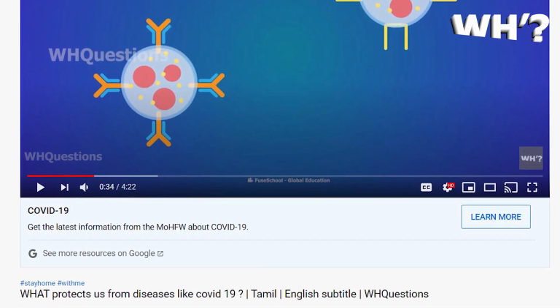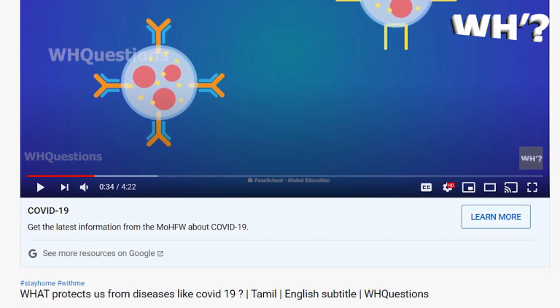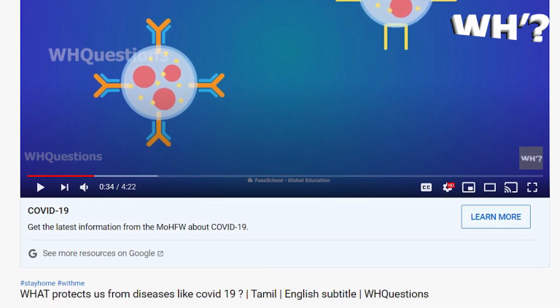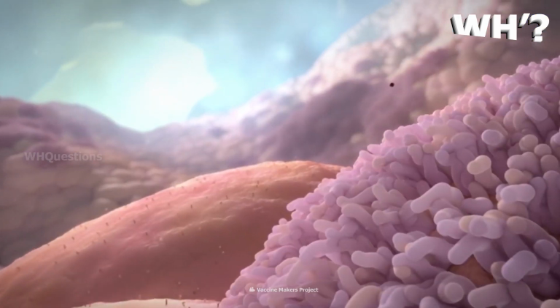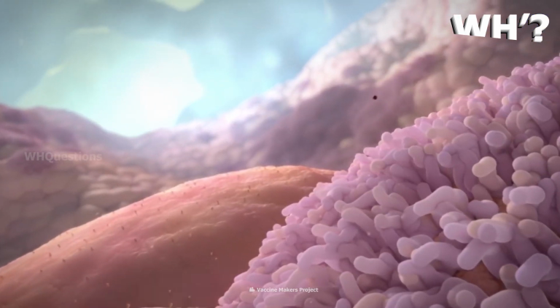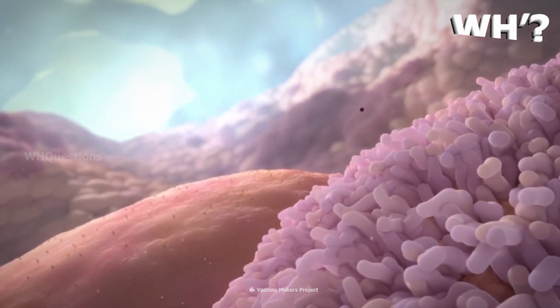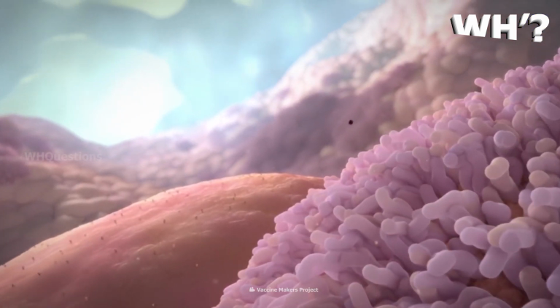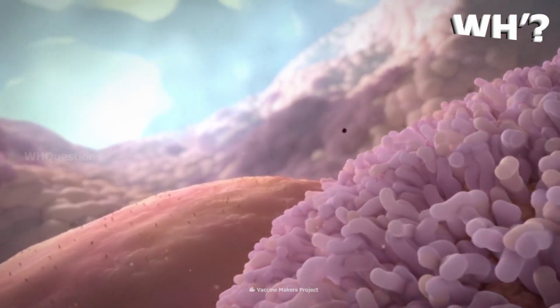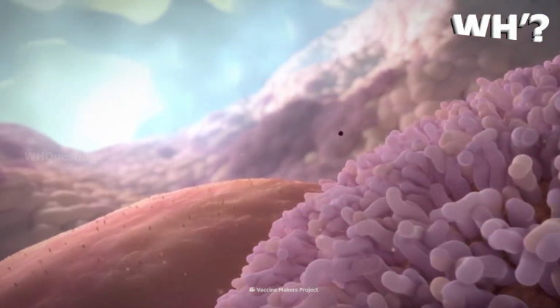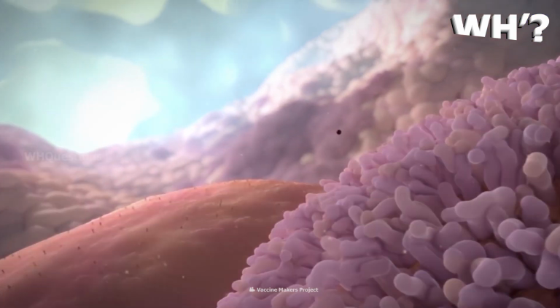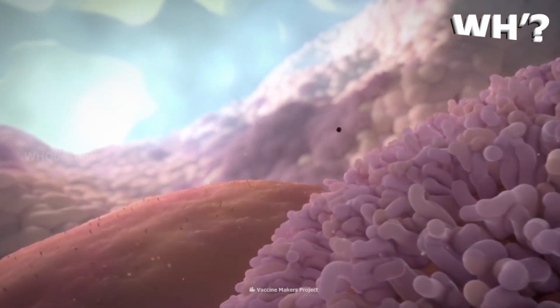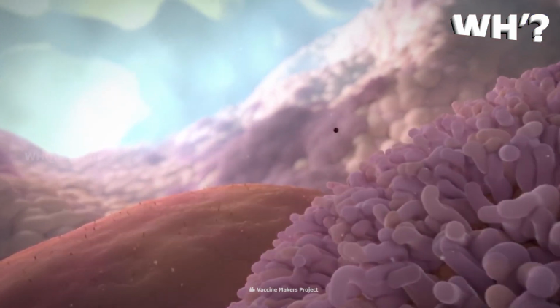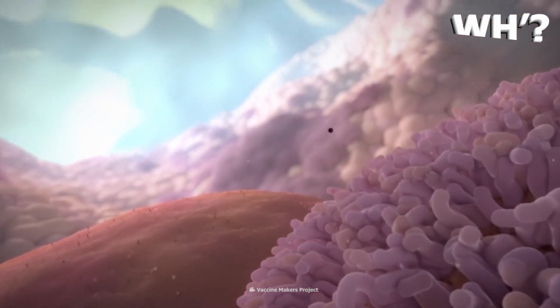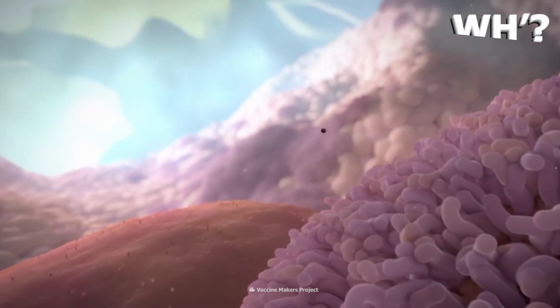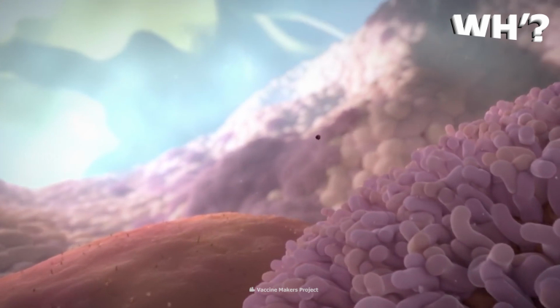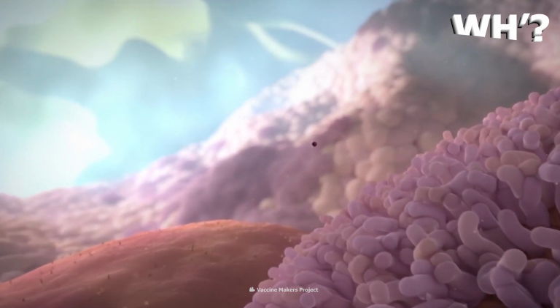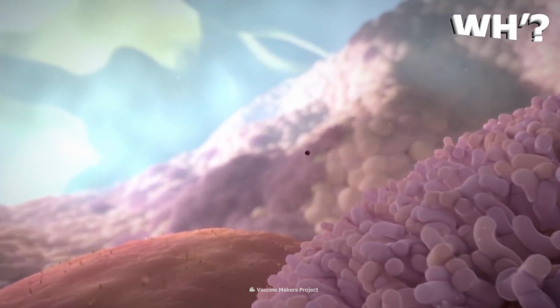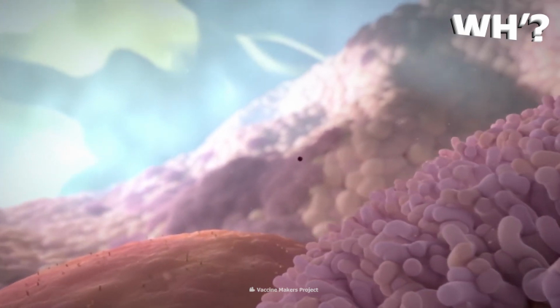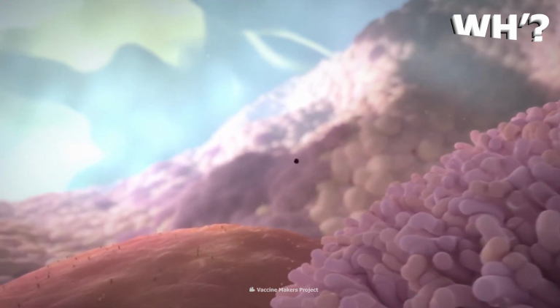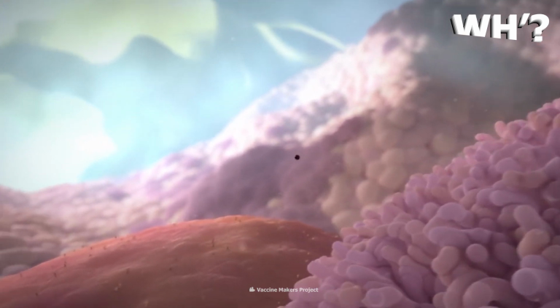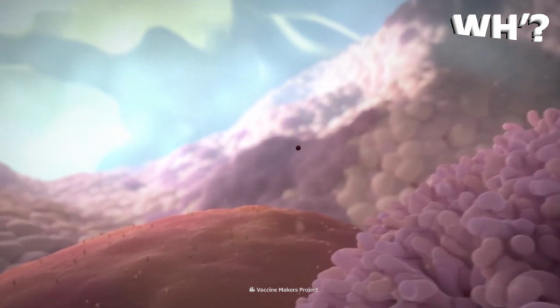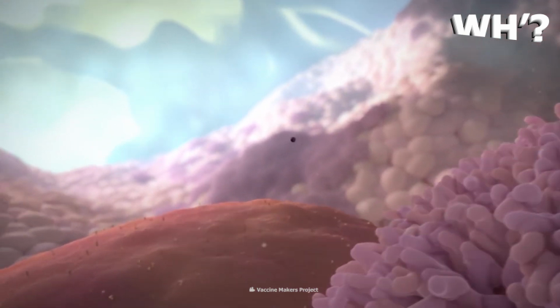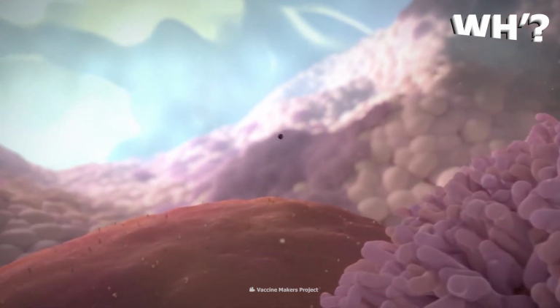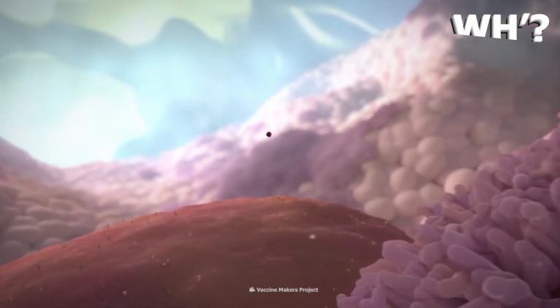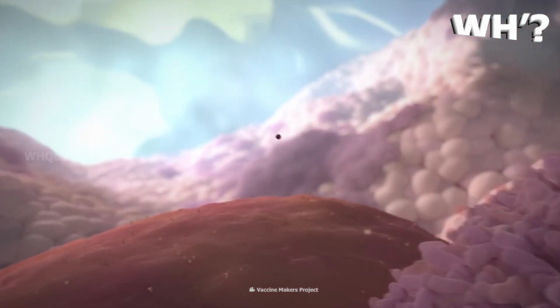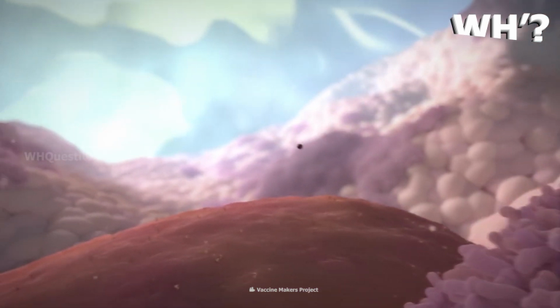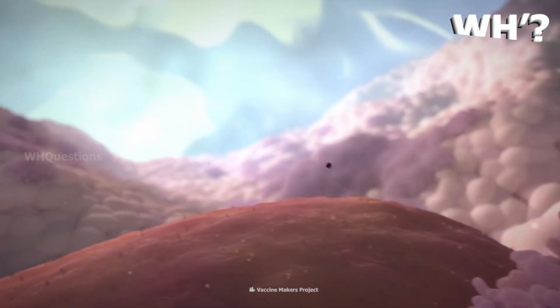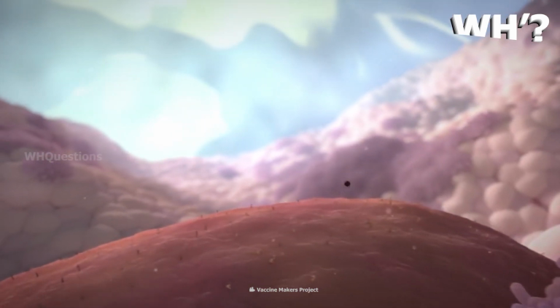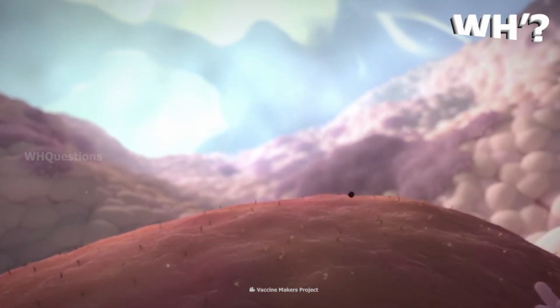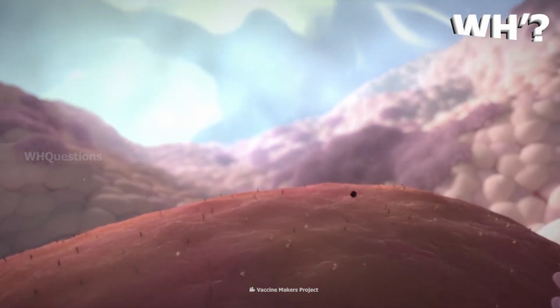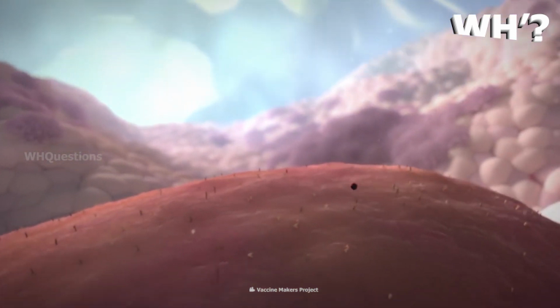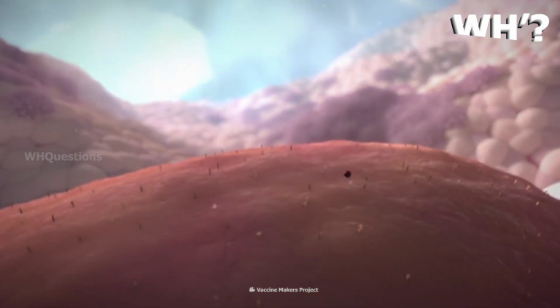In COVID-19, we are also dealing with SARS and MERS. We are all in the coronavirus family.